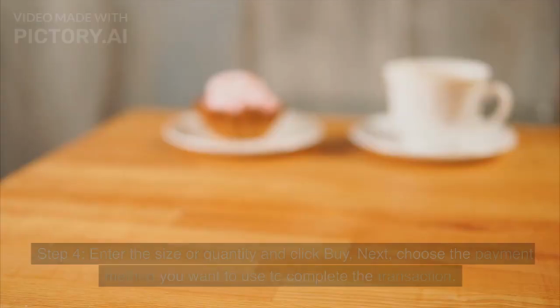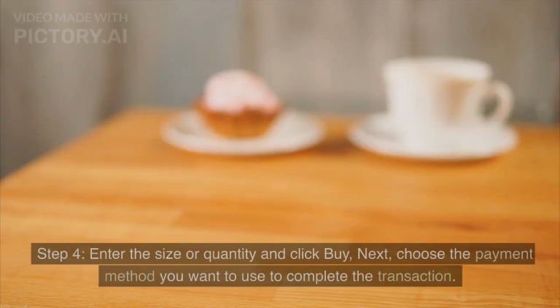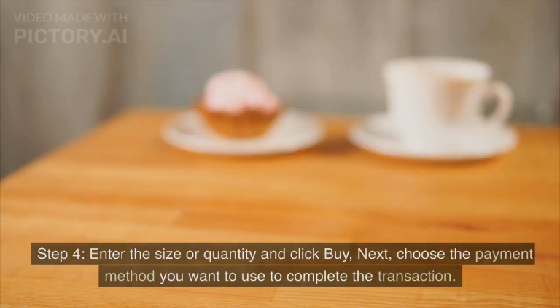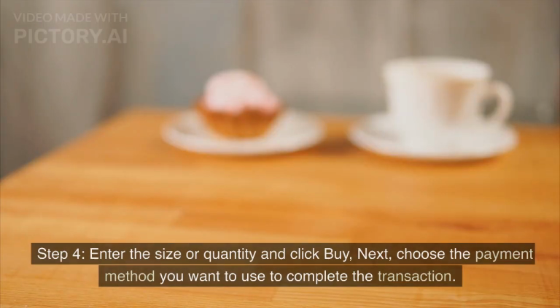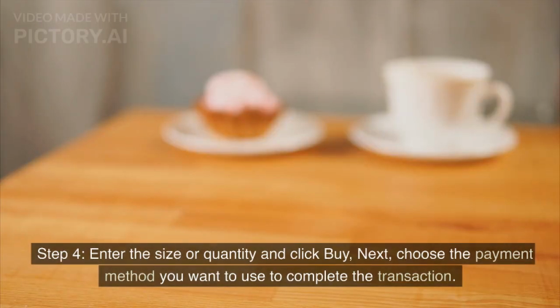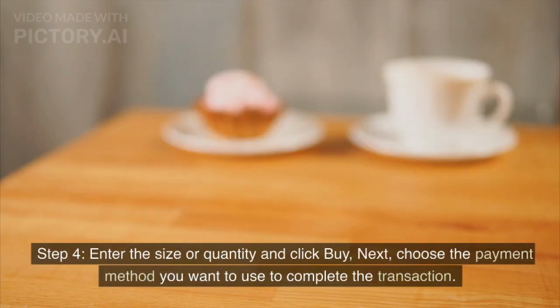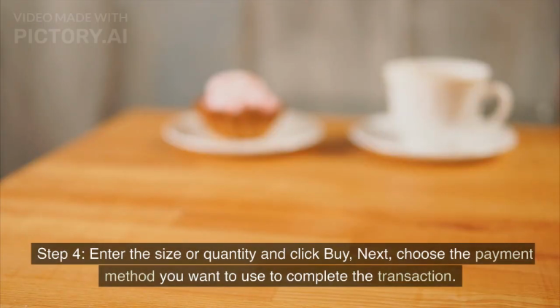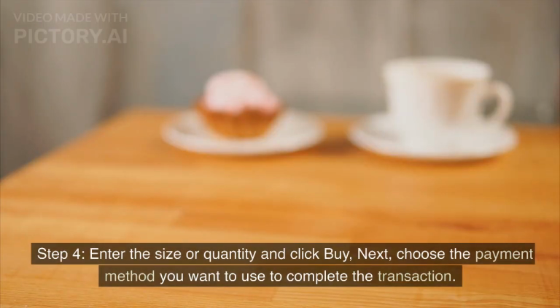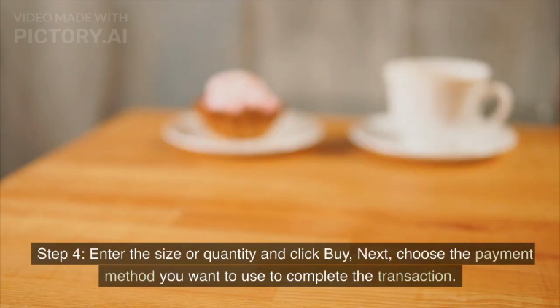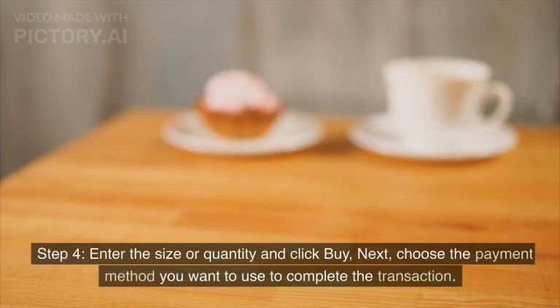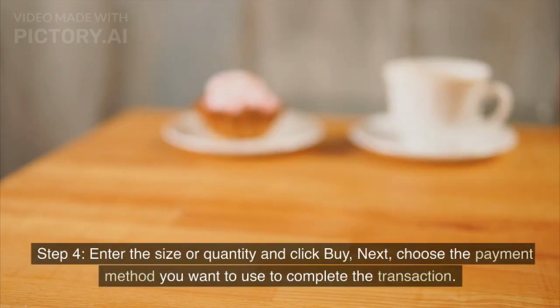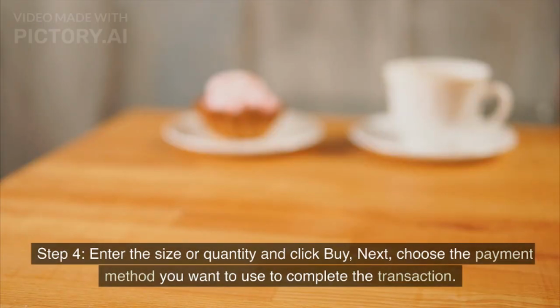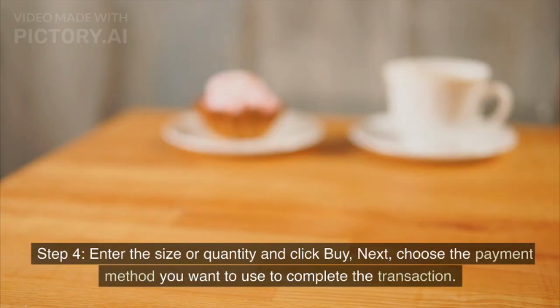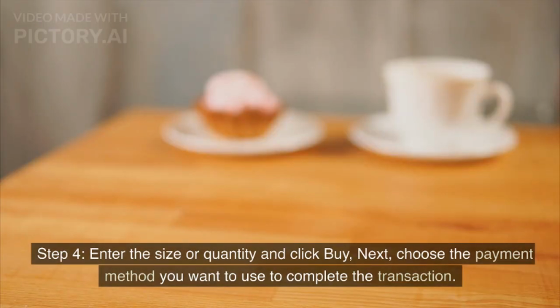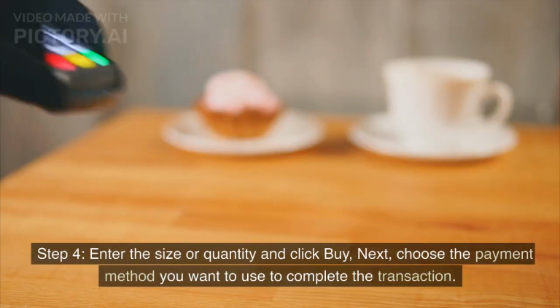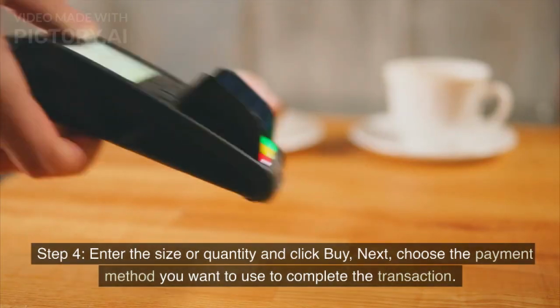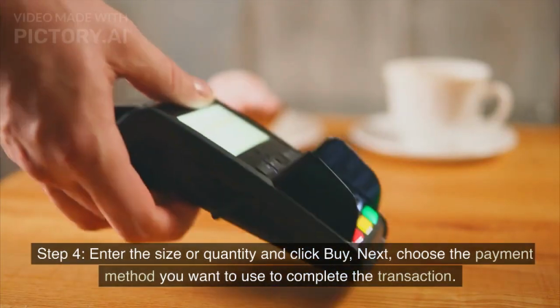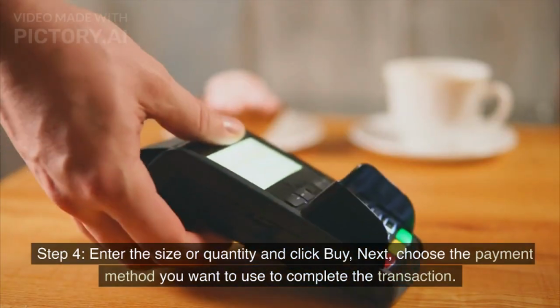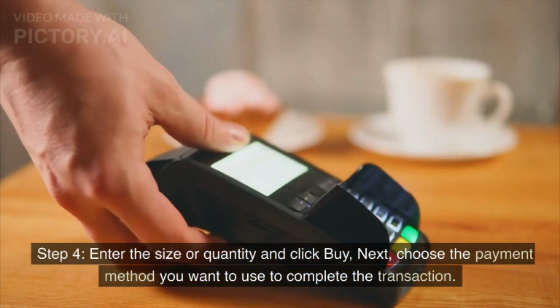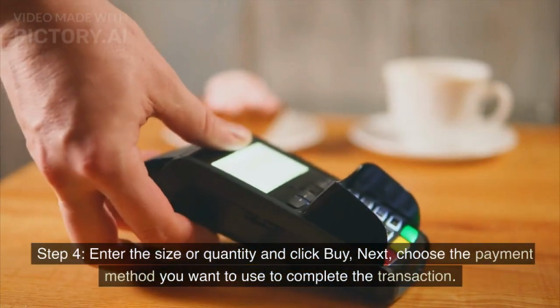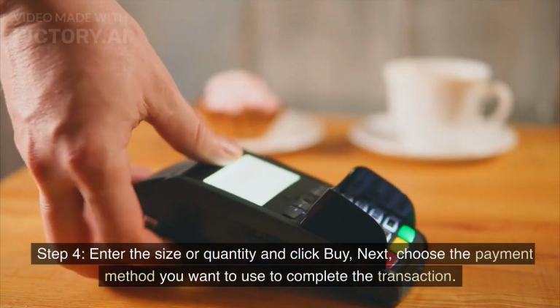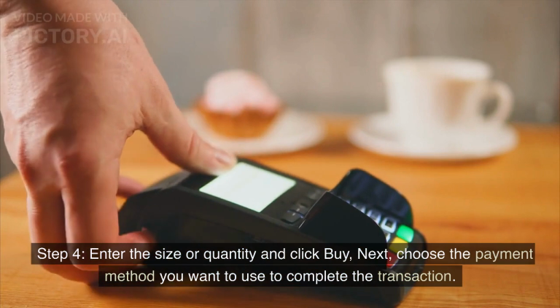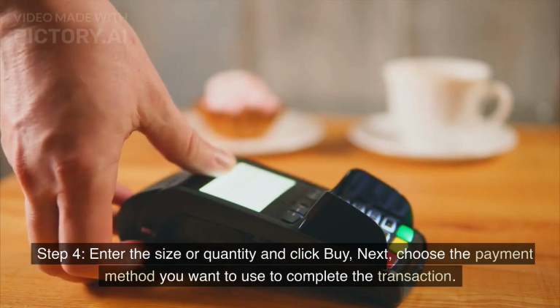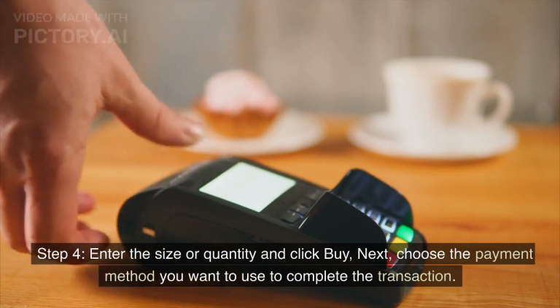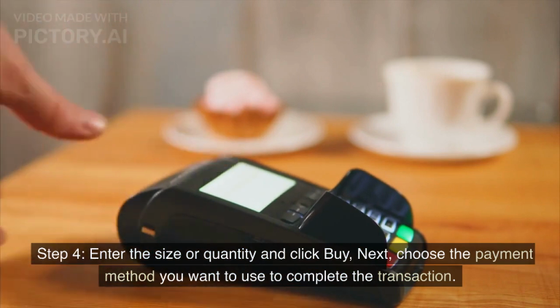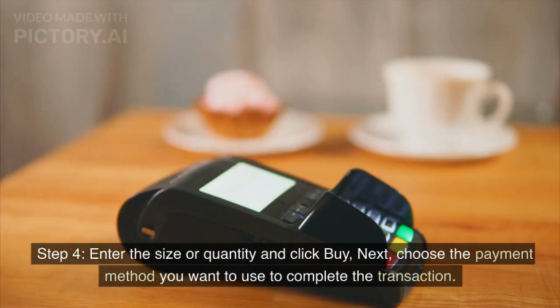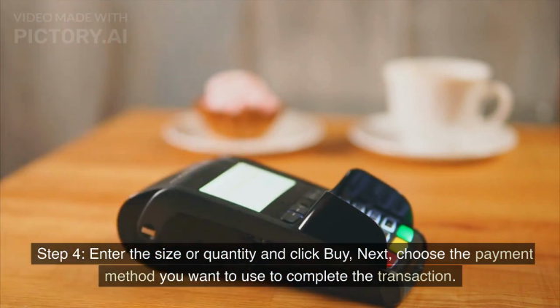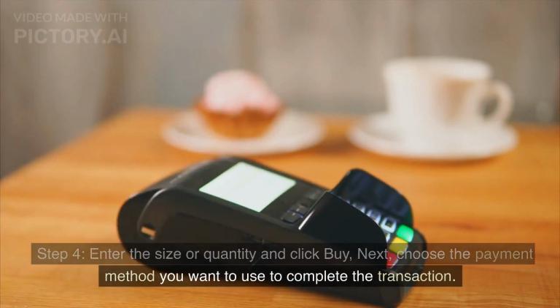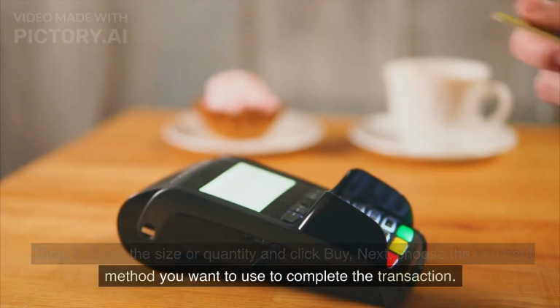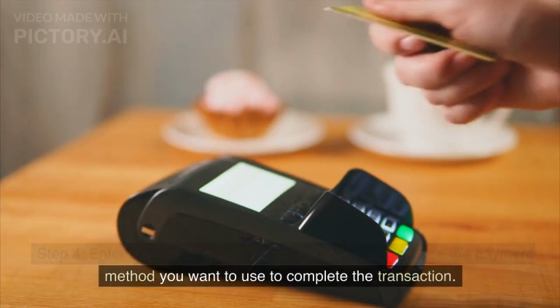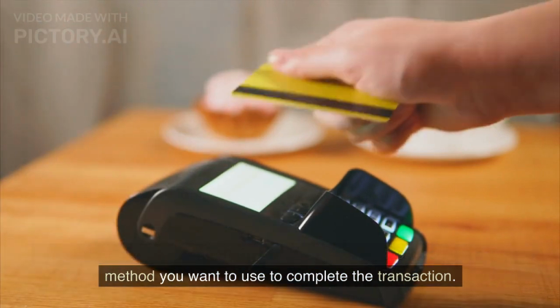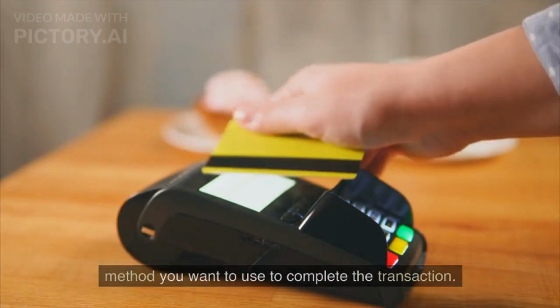Step 4: Enter the size or quantity and click buy. Next, choose the payment method you want to use to complete the transaction.